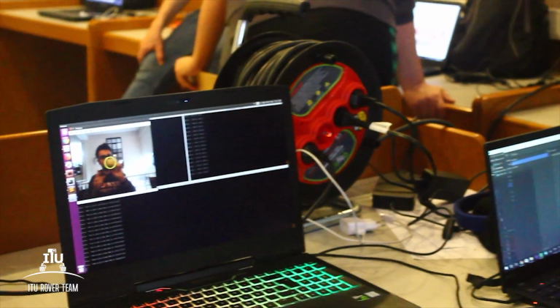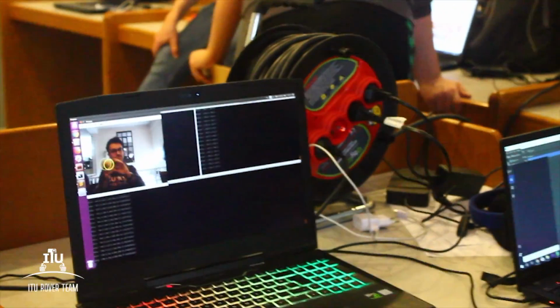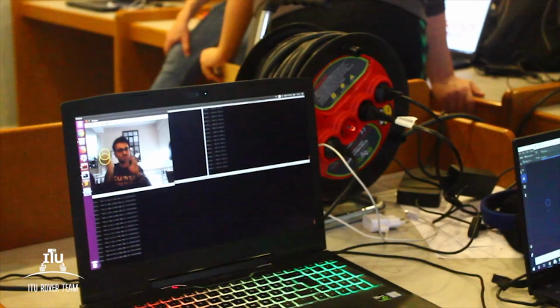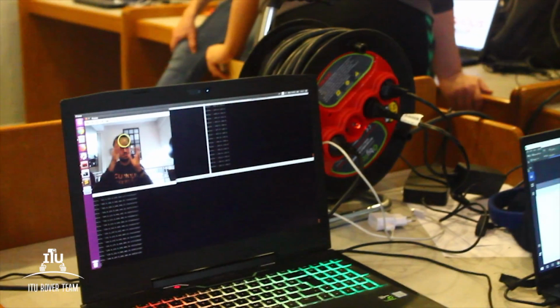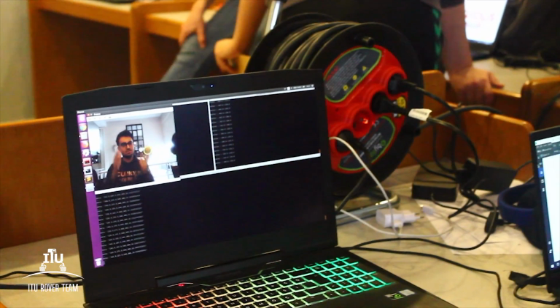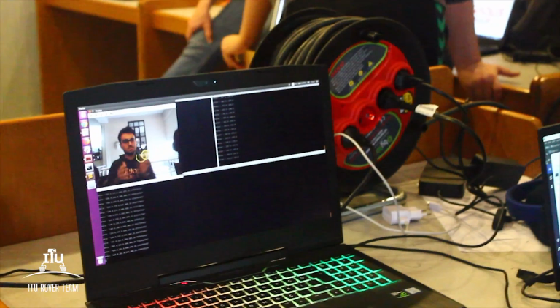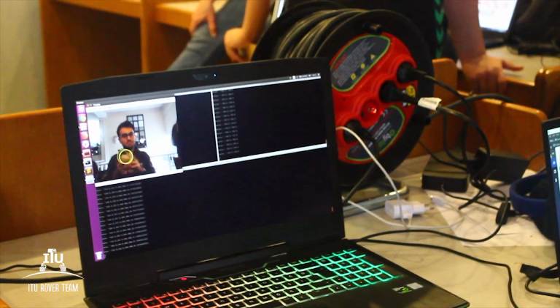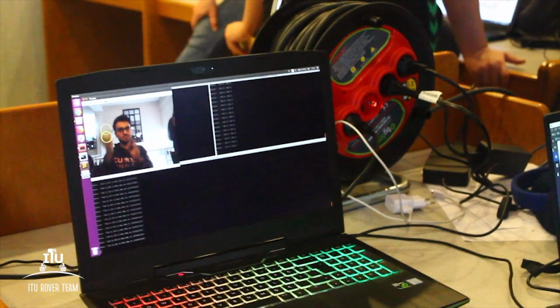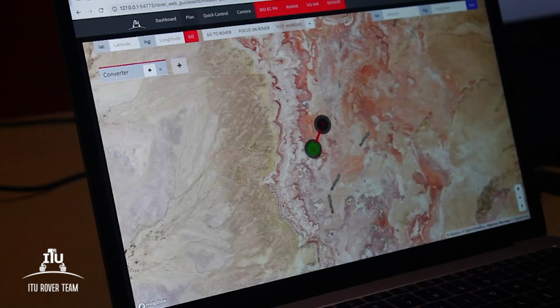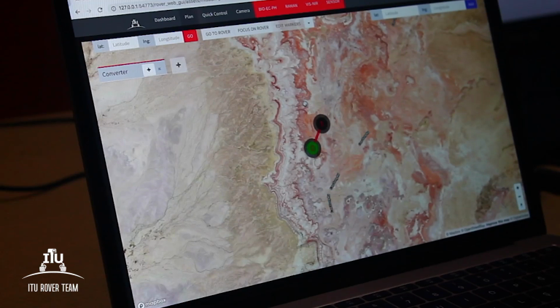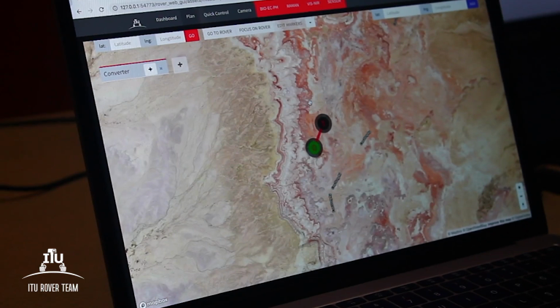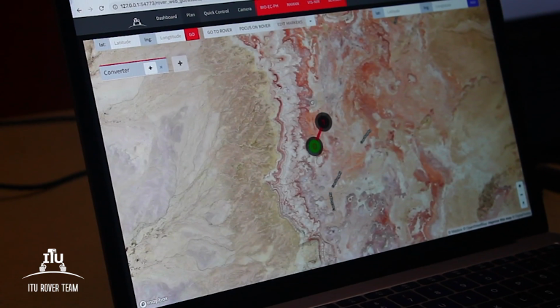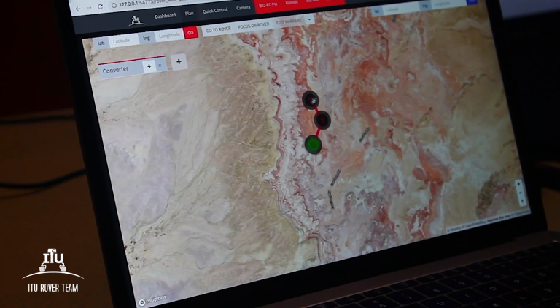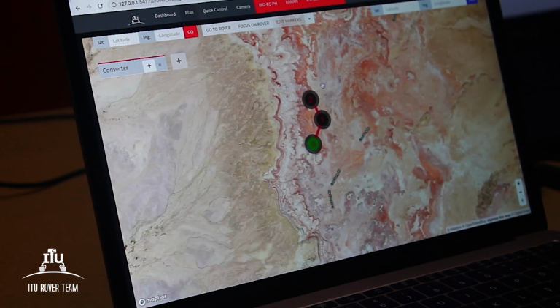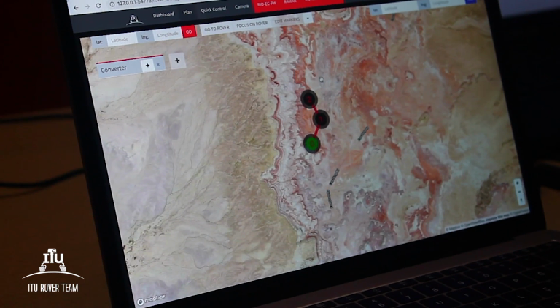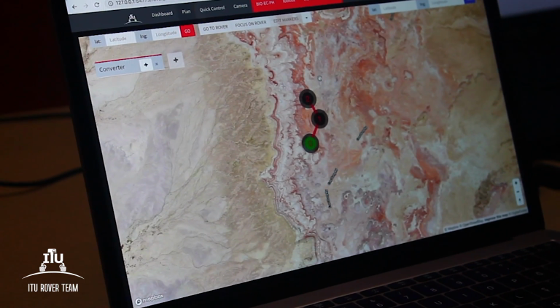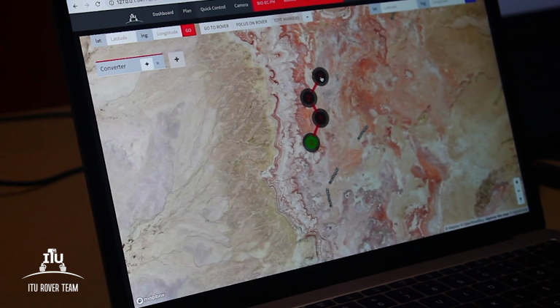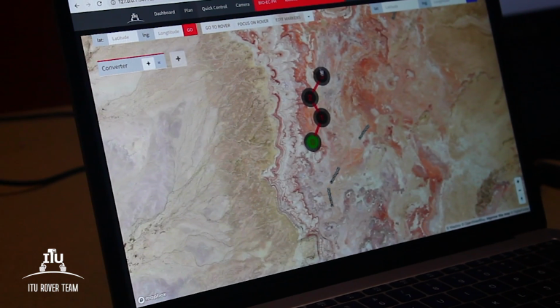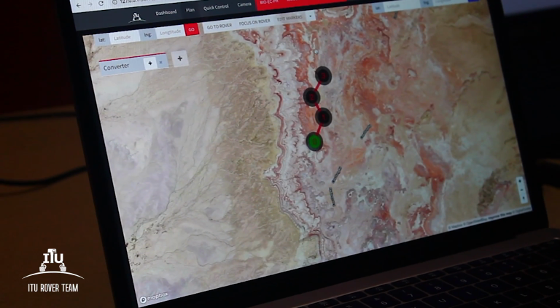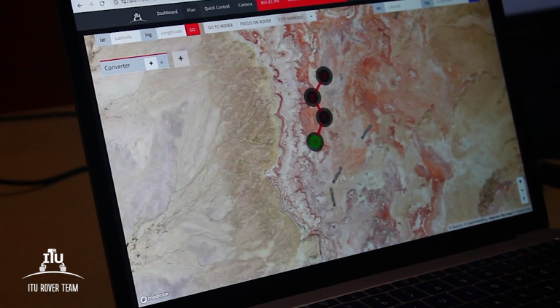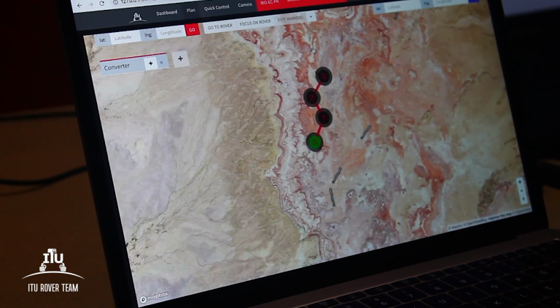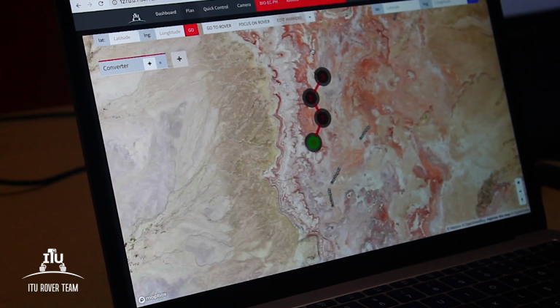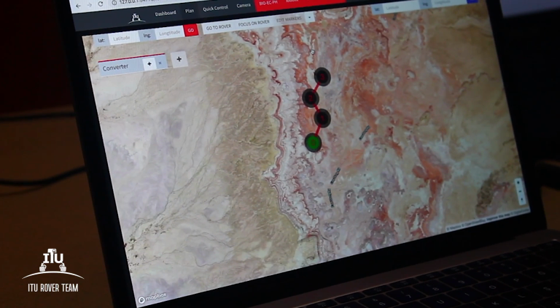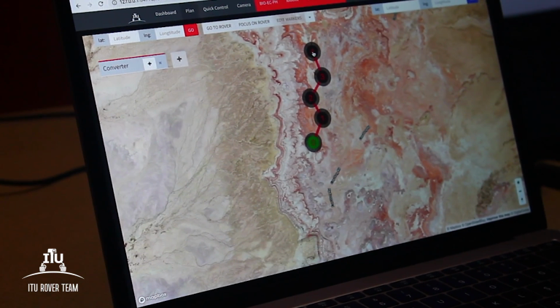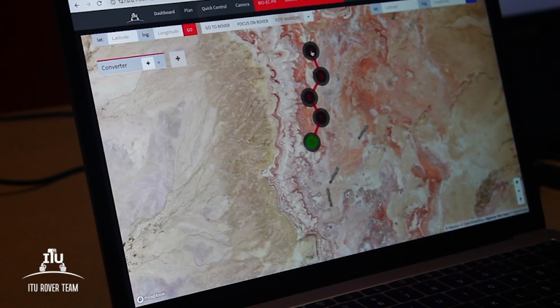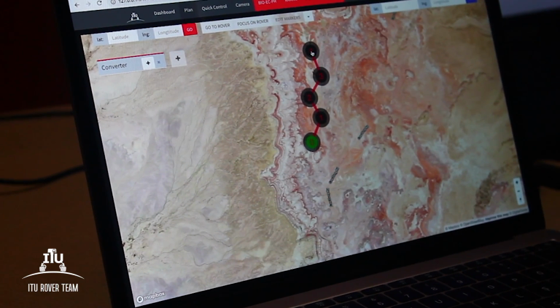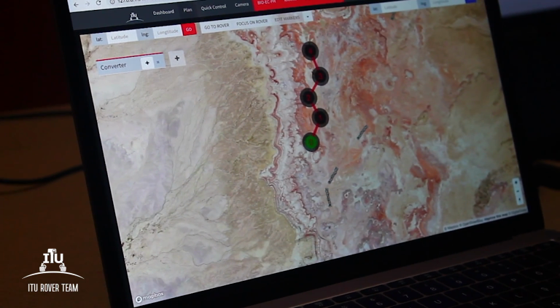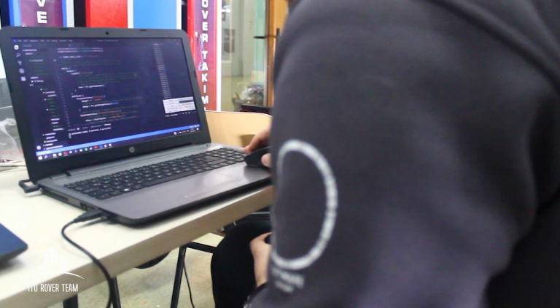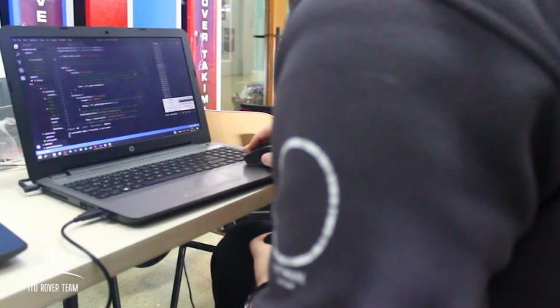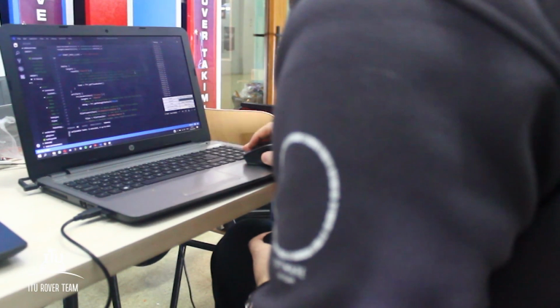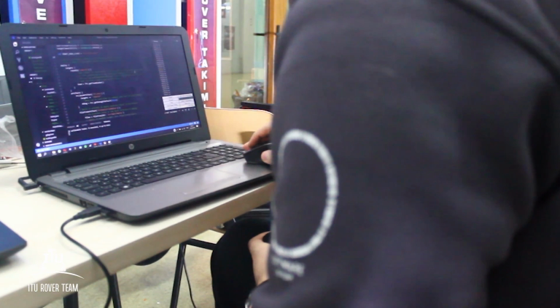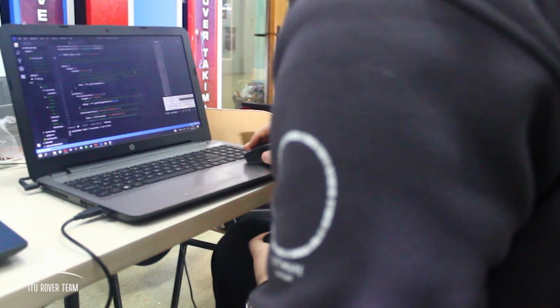Furthermore, our user interface provides communication with ROS from any device connected to the network.